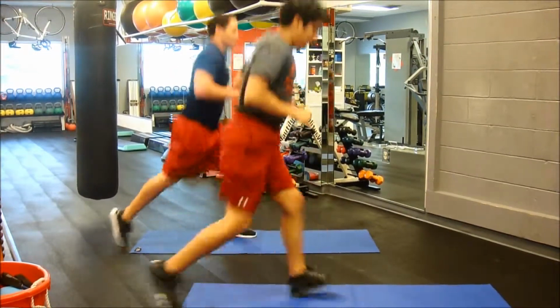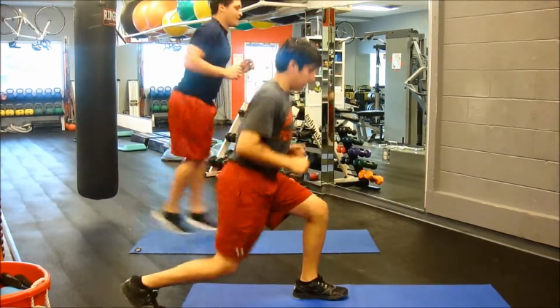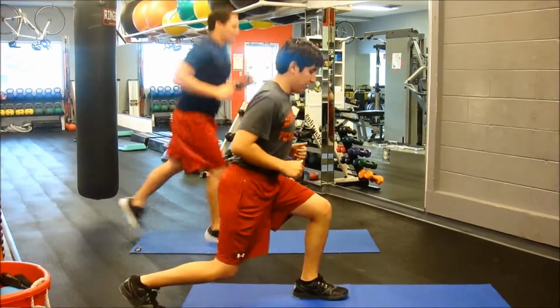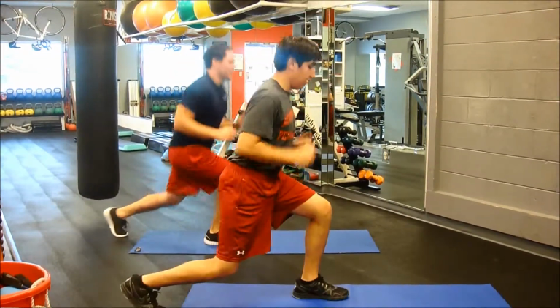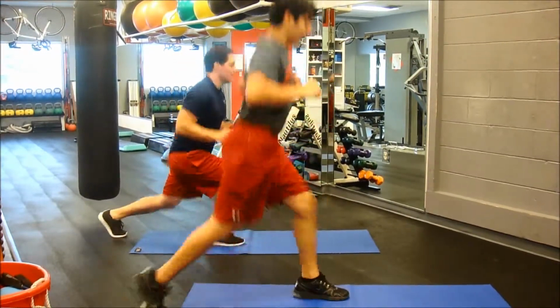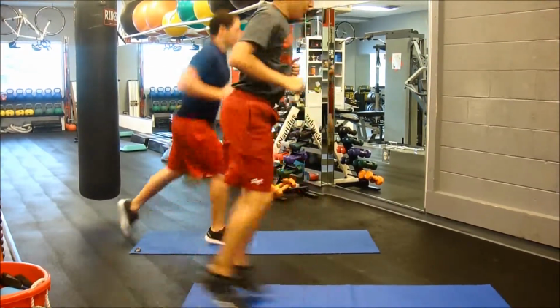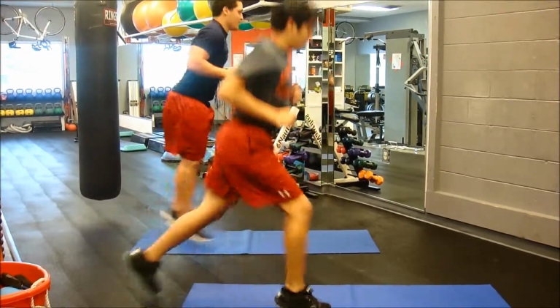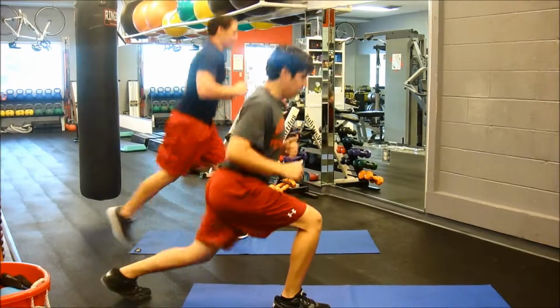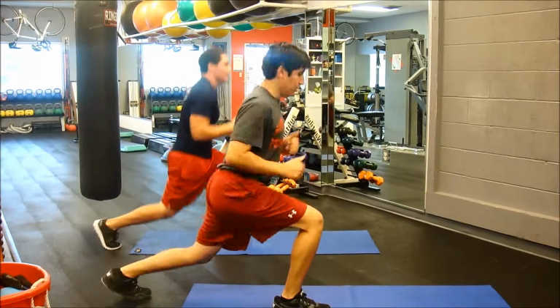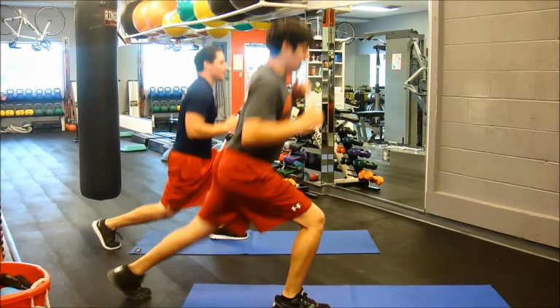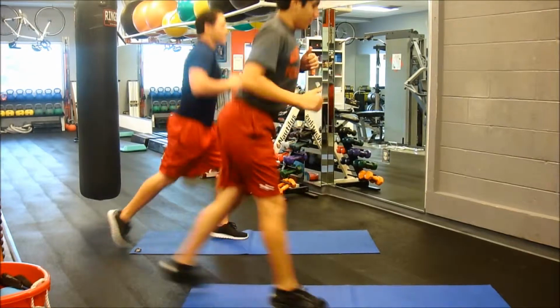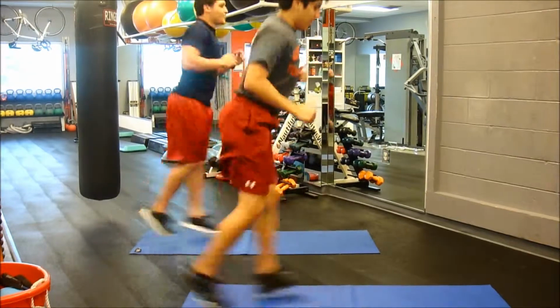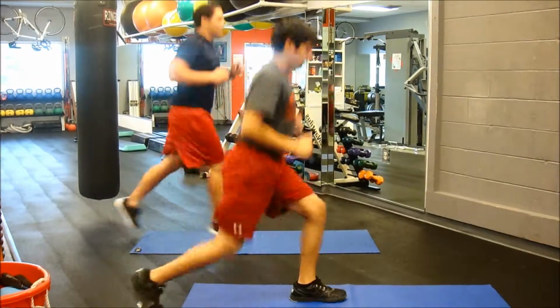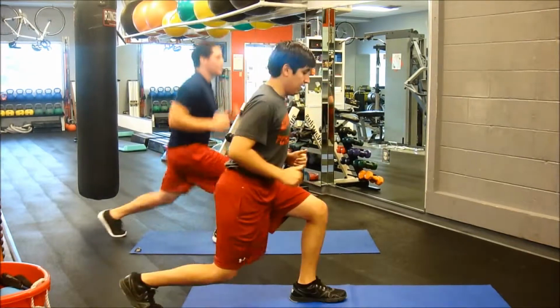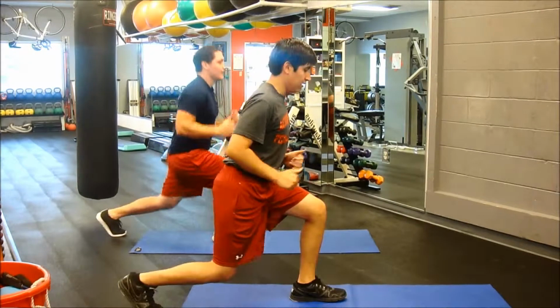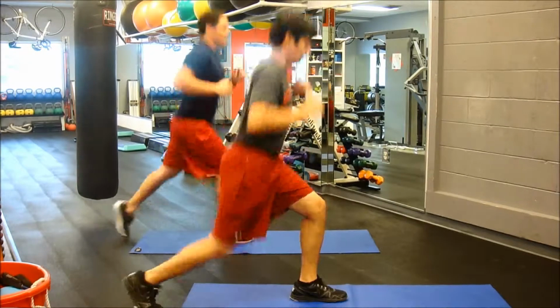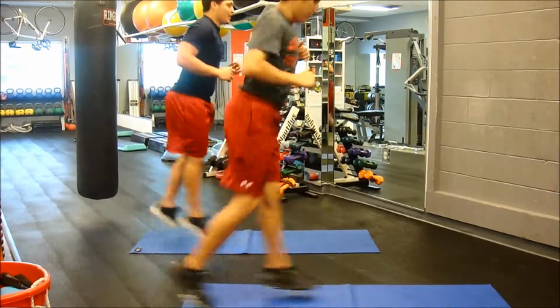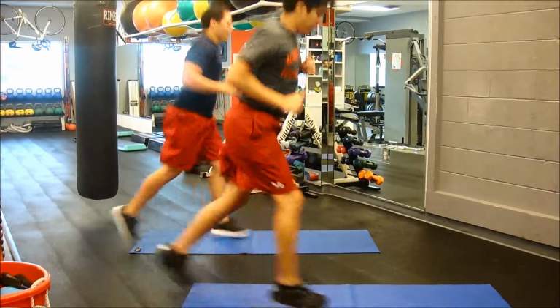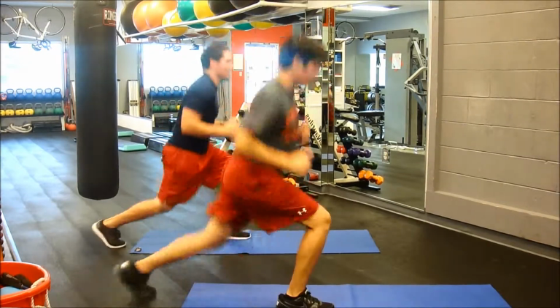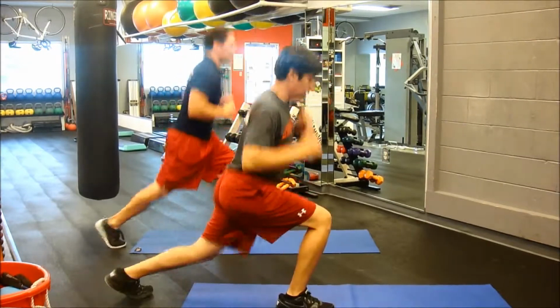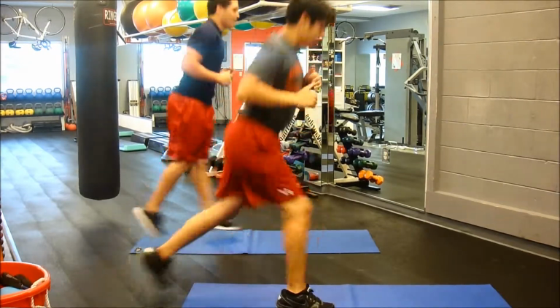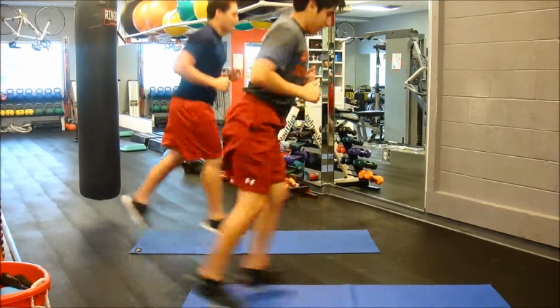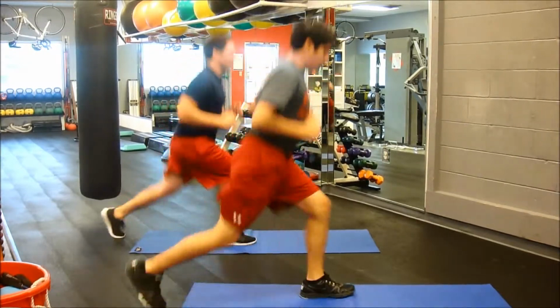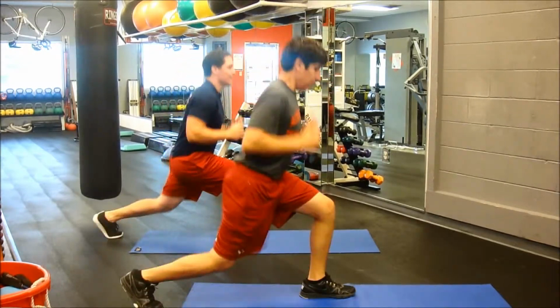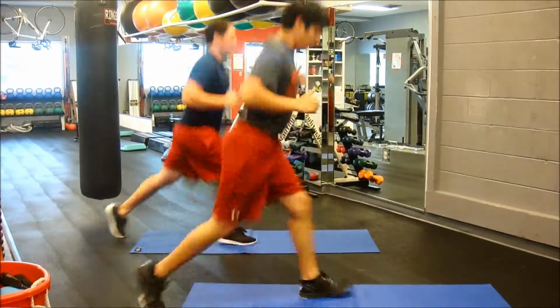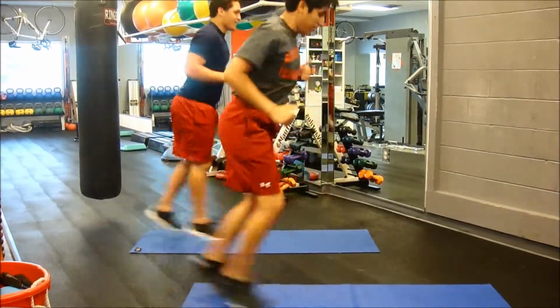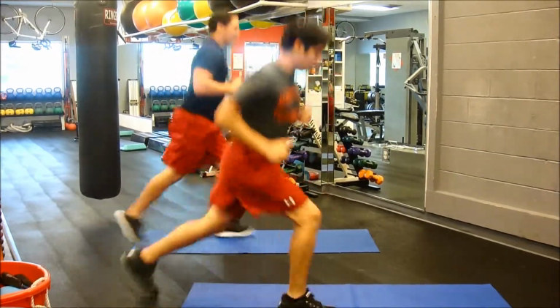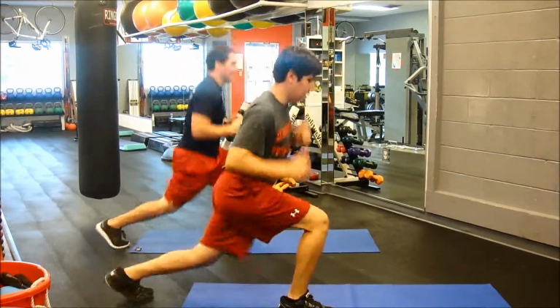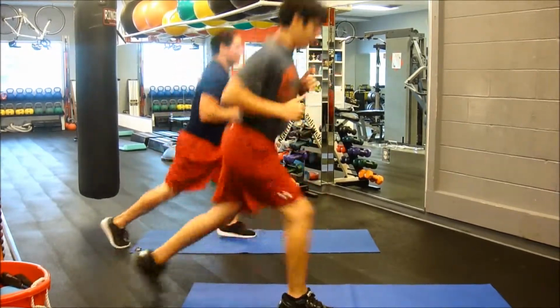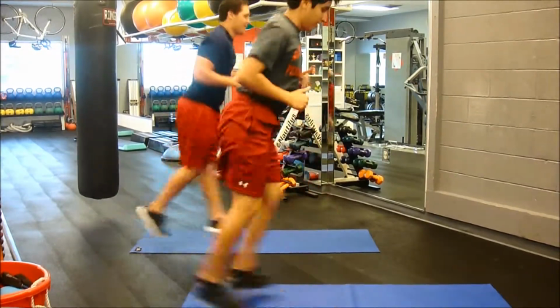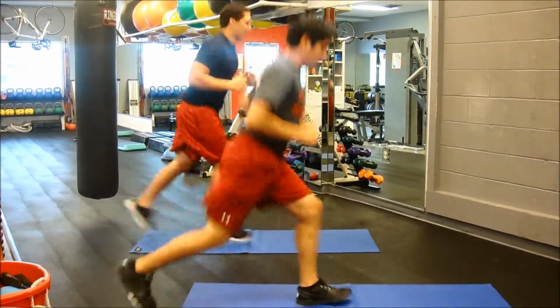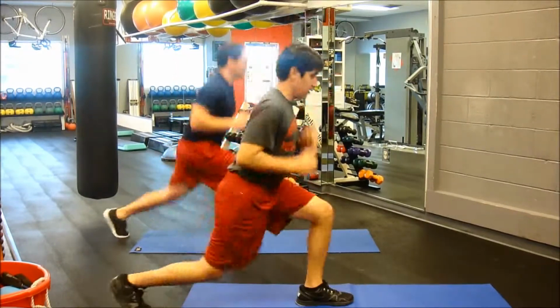The next exercise: to increase the intensity, increase the speed. Perform for 30 seconds.